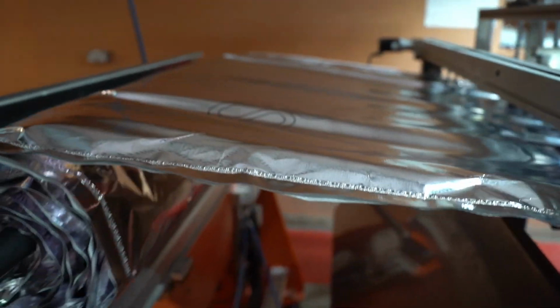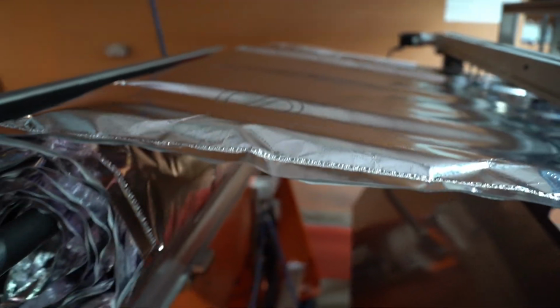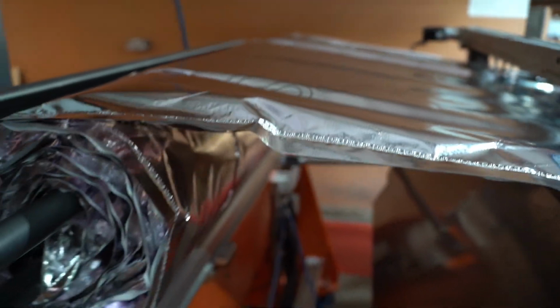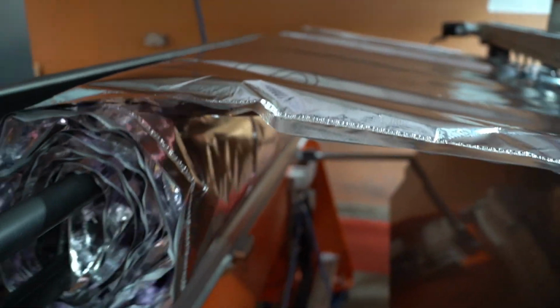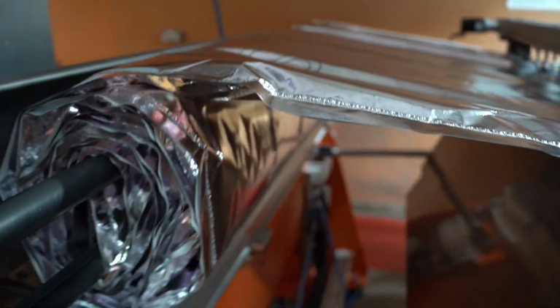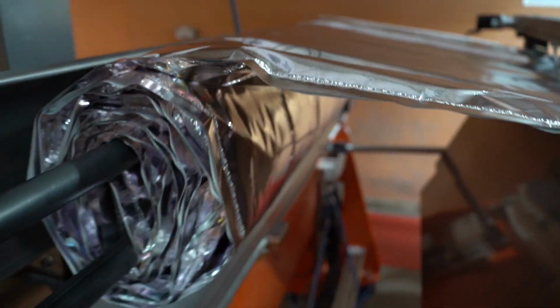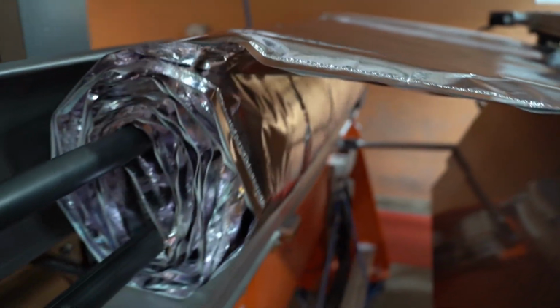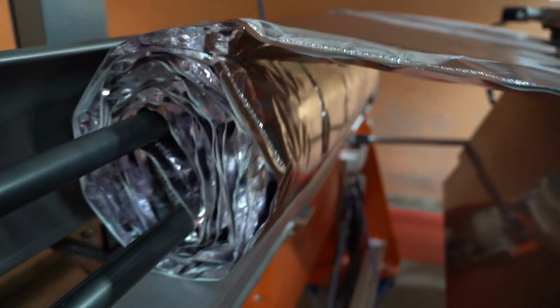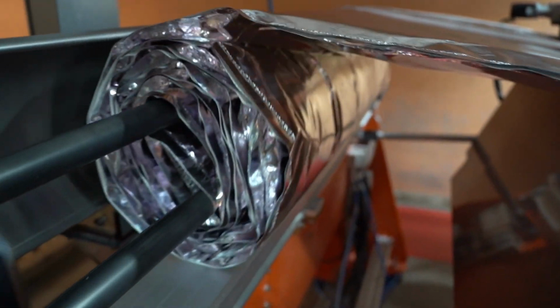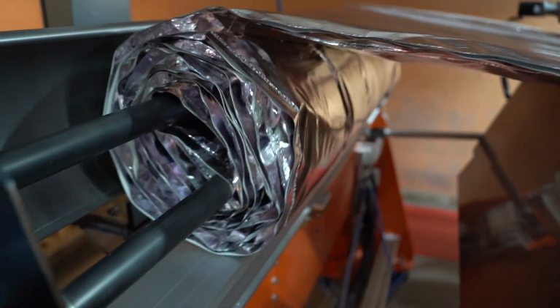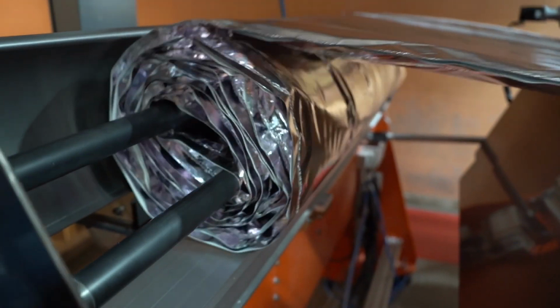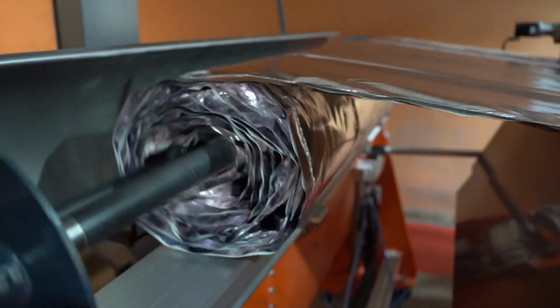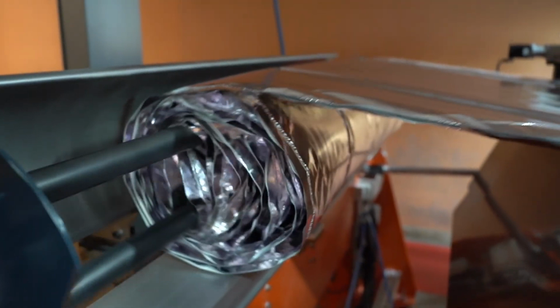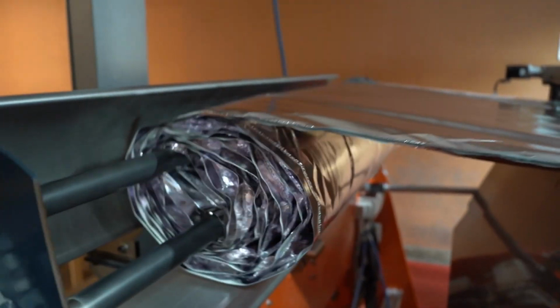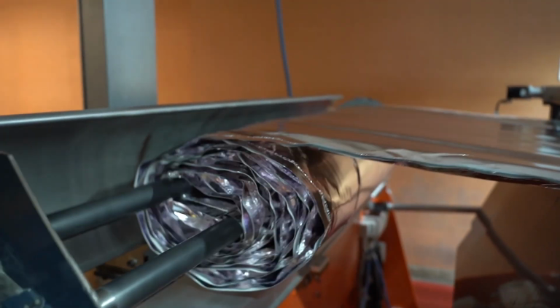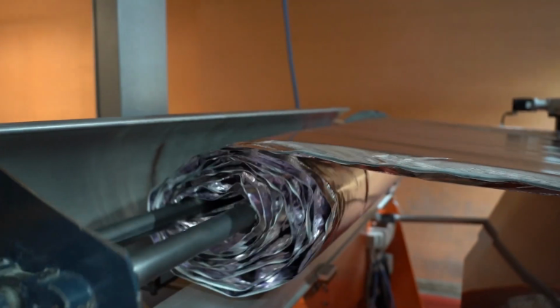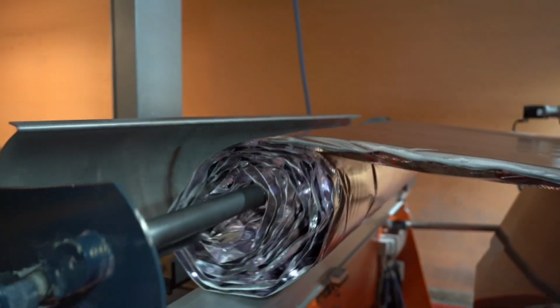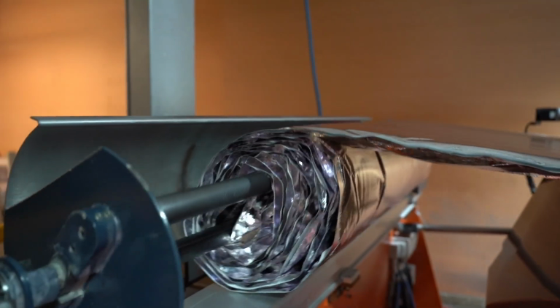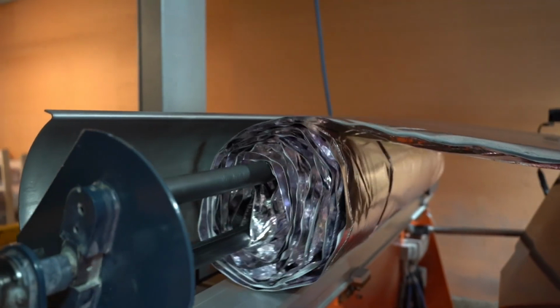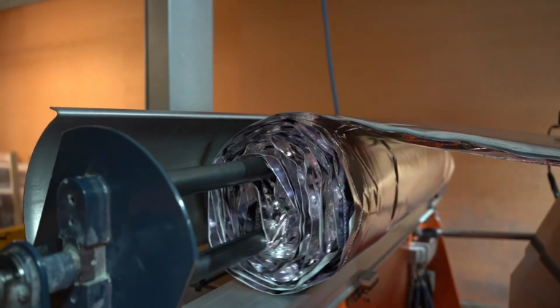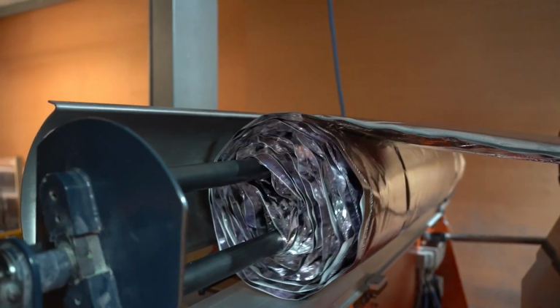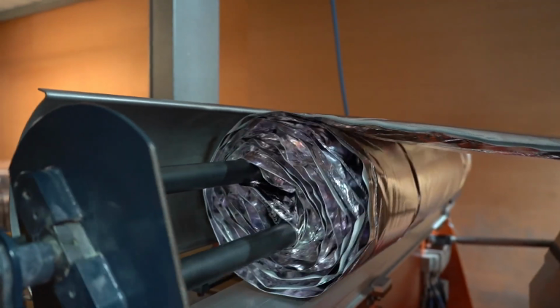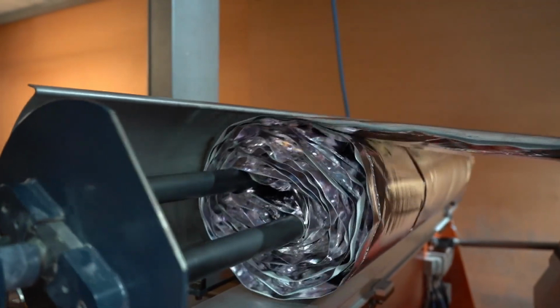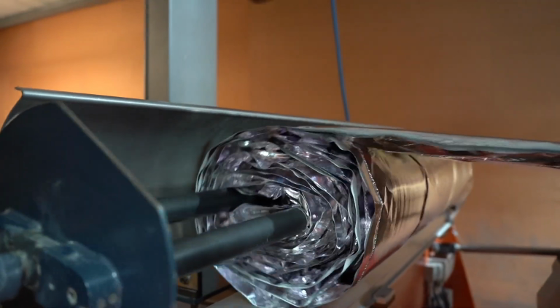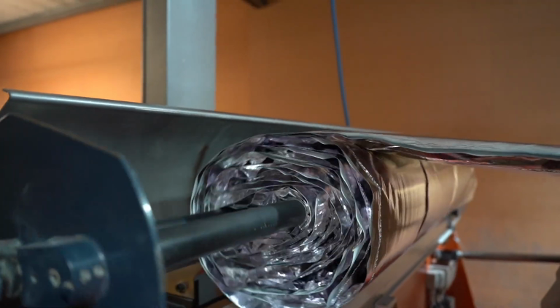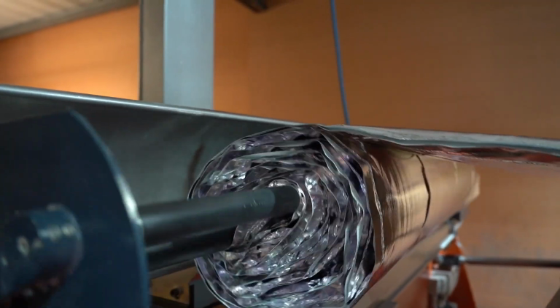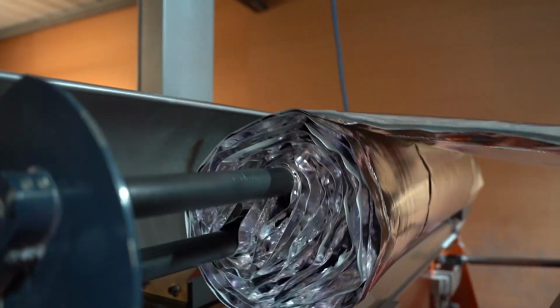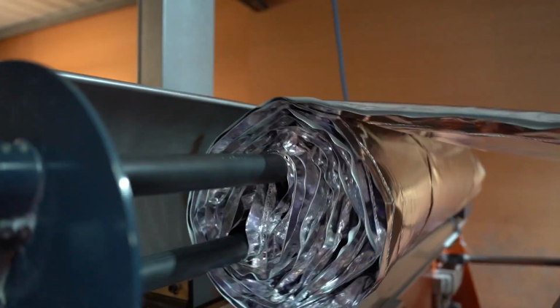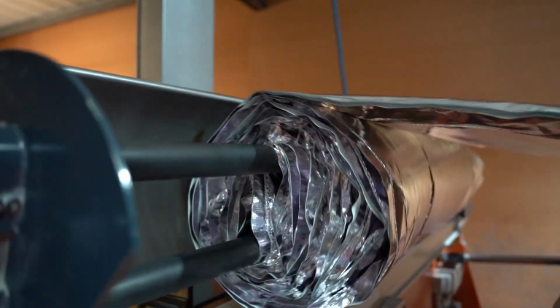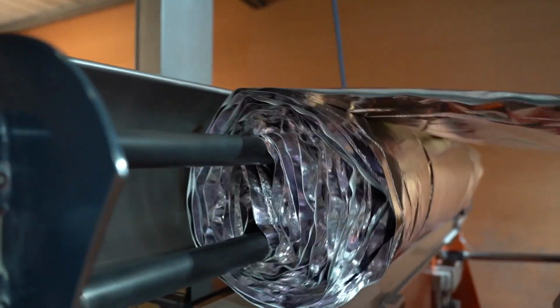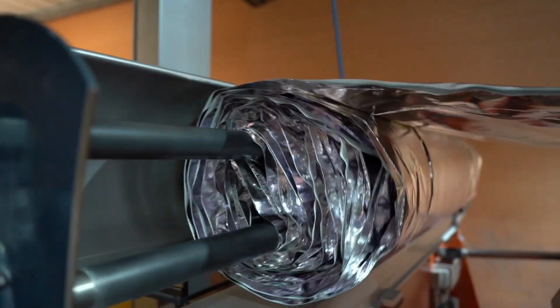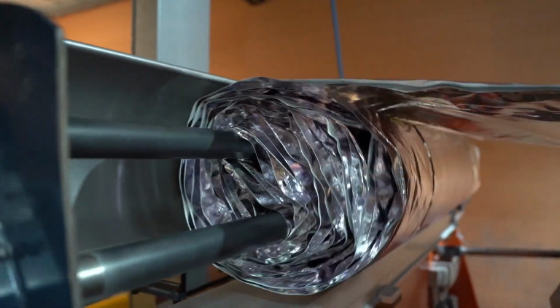Here you can see the moment that every layer is finally brought together into a single product, before it's securely collected into a single roll.